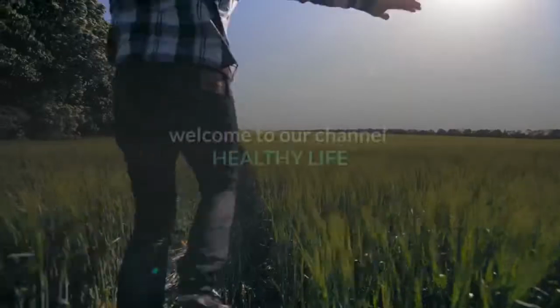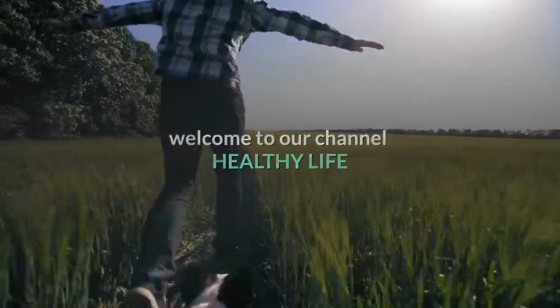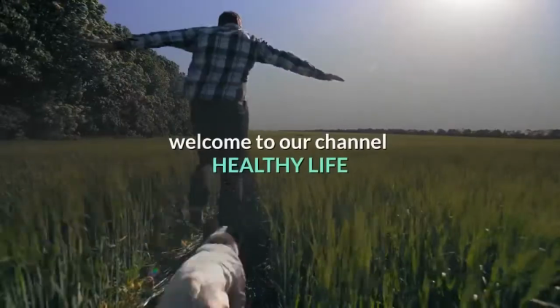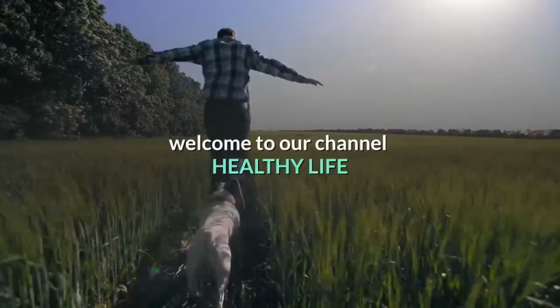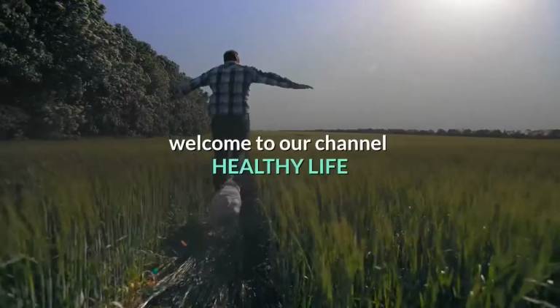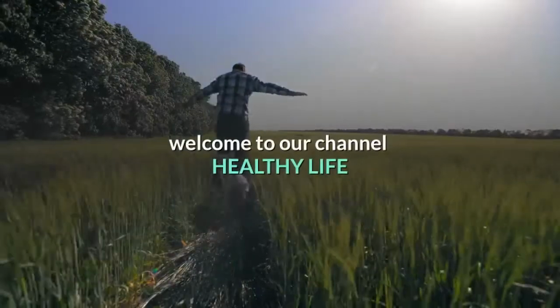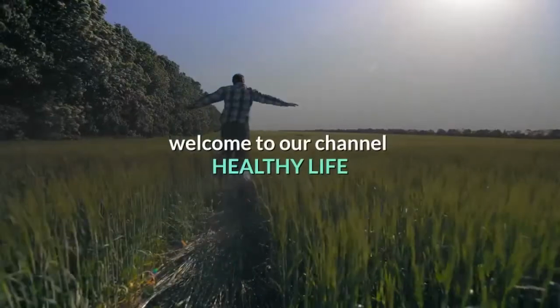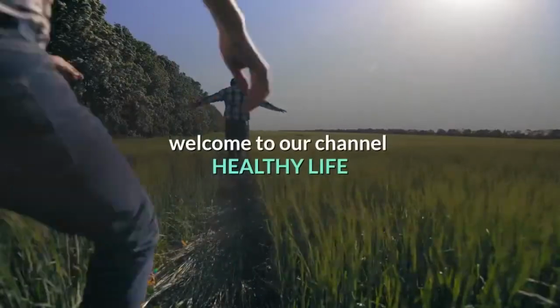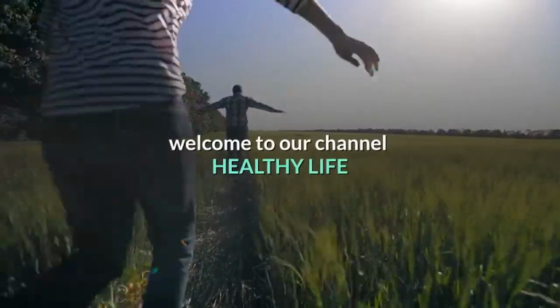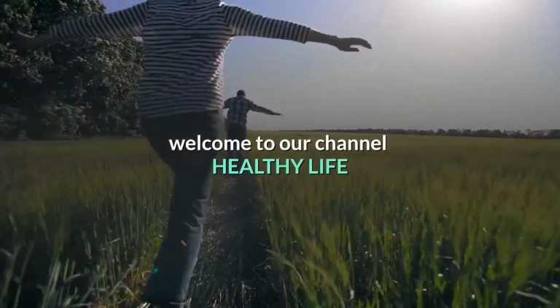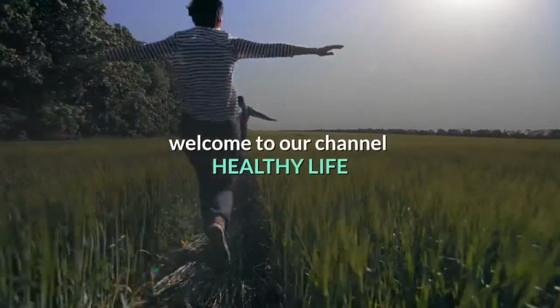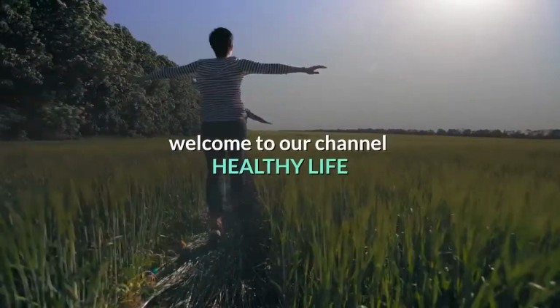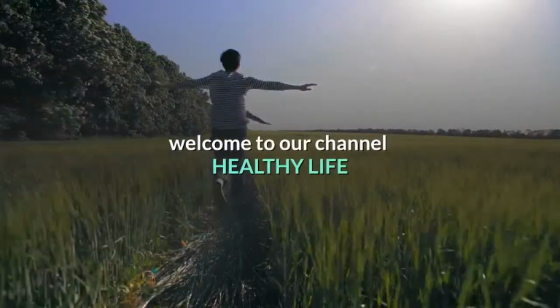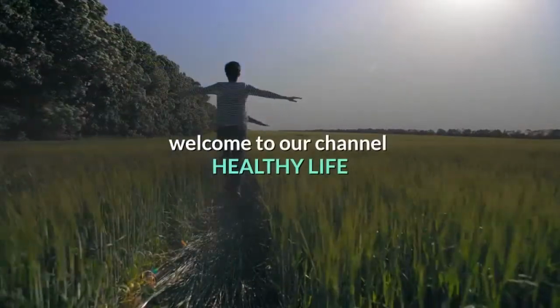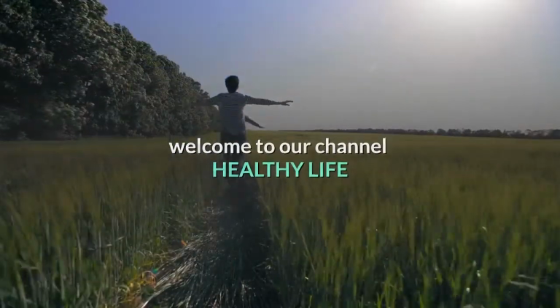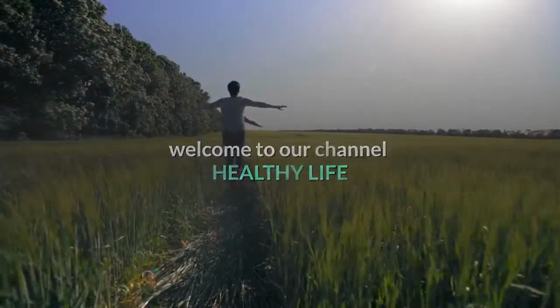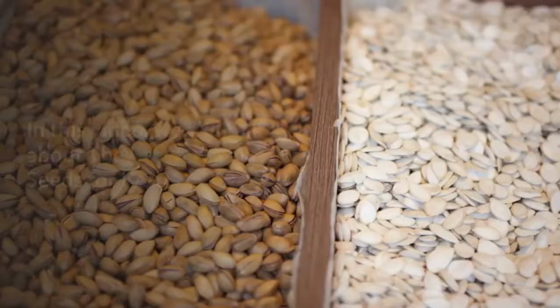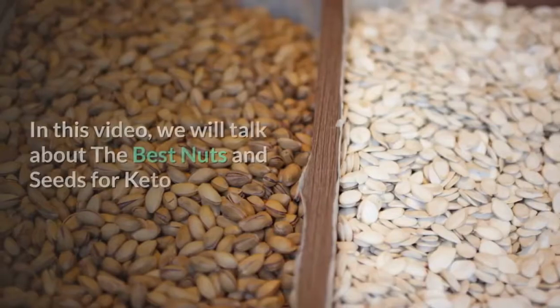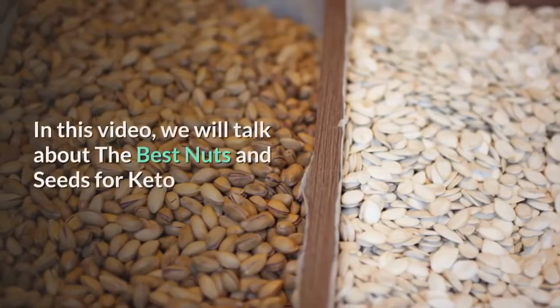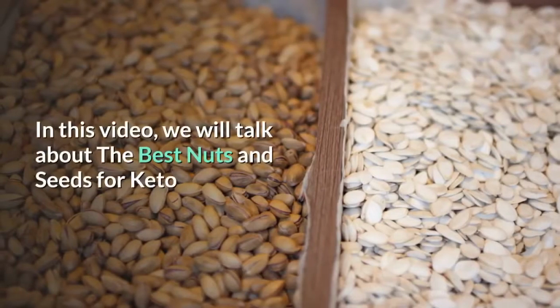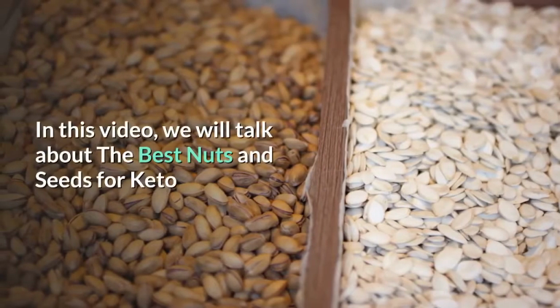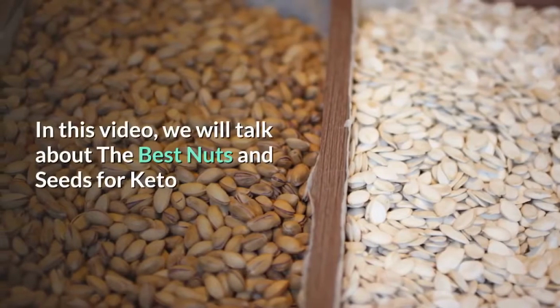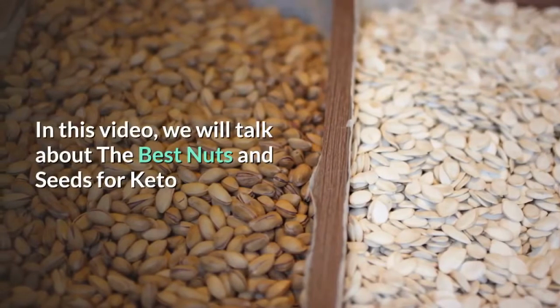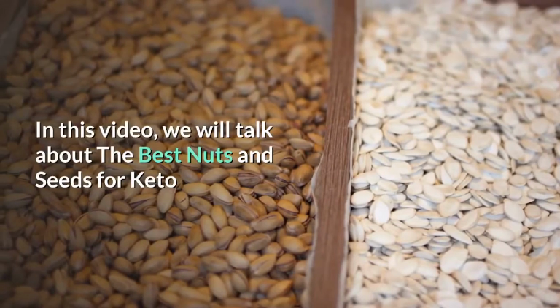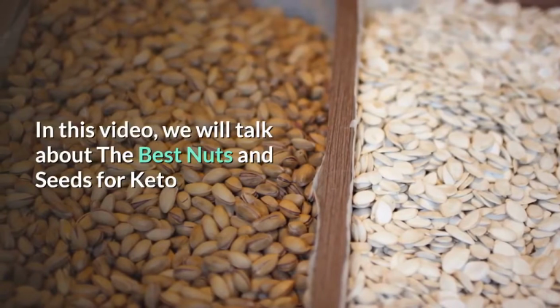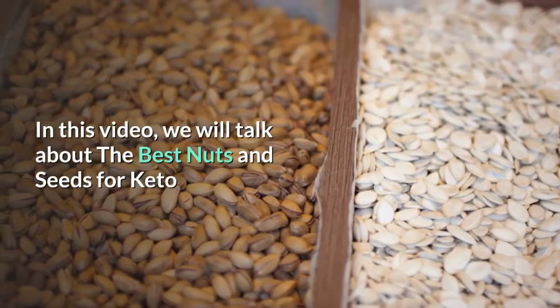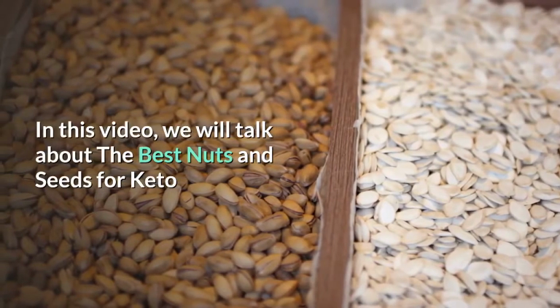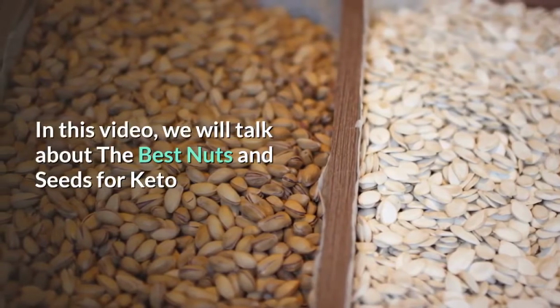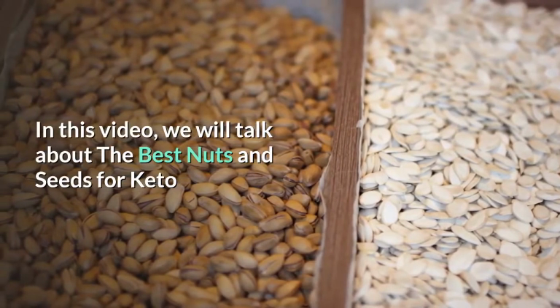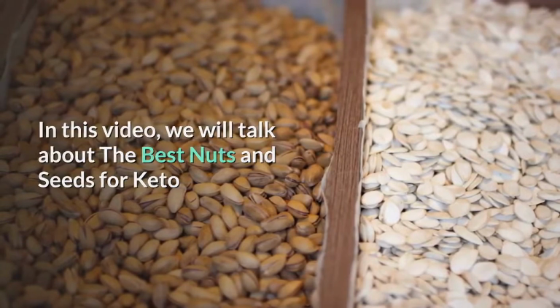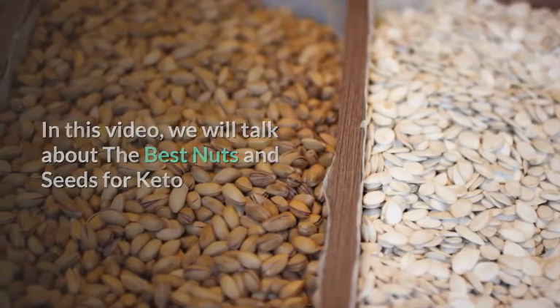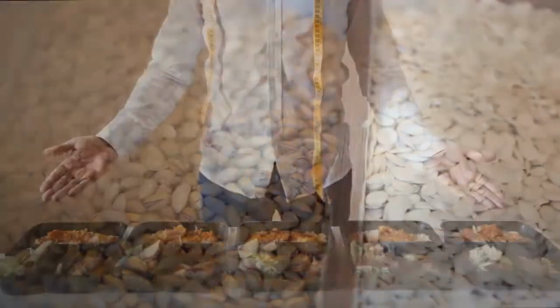Welcome to our channel Healthy Life. In this video we will talk about the best nuts and seeds for keto.